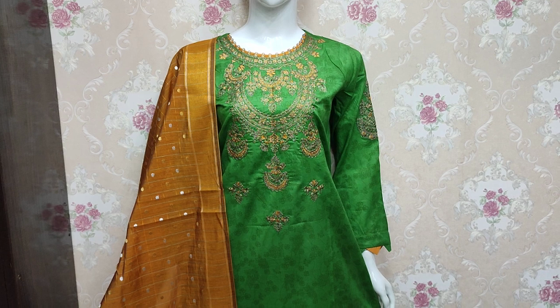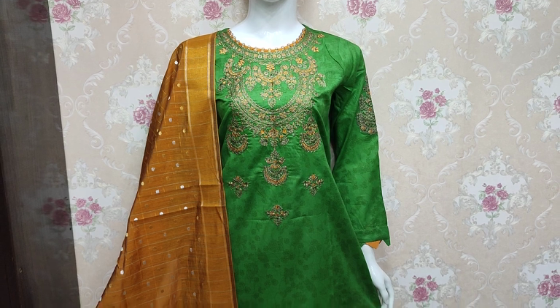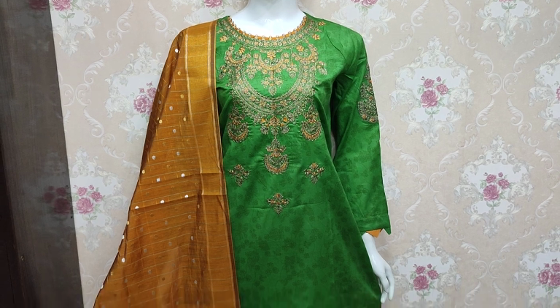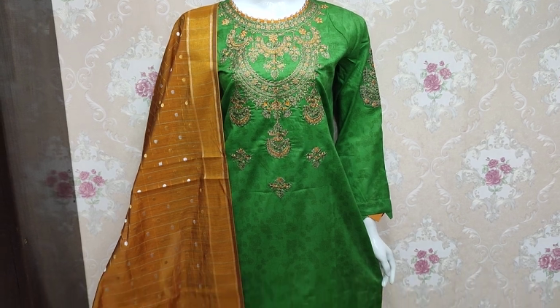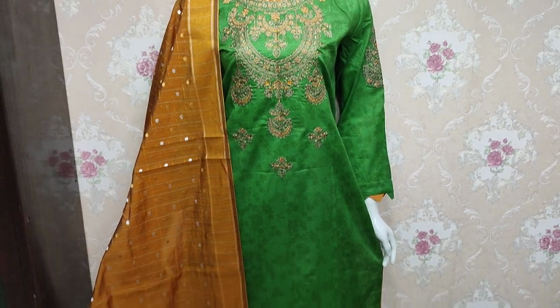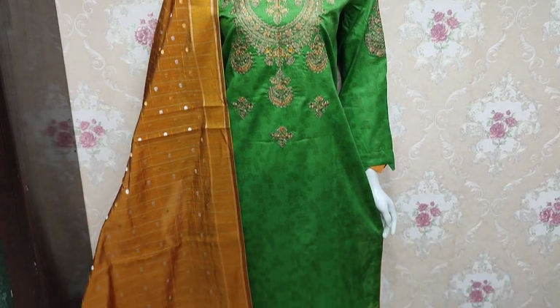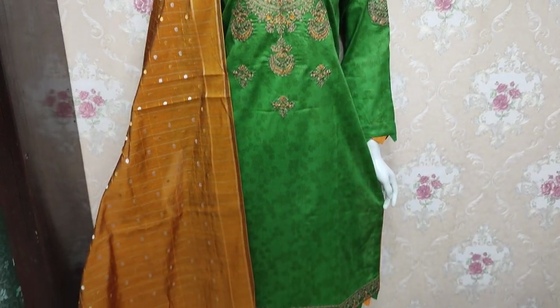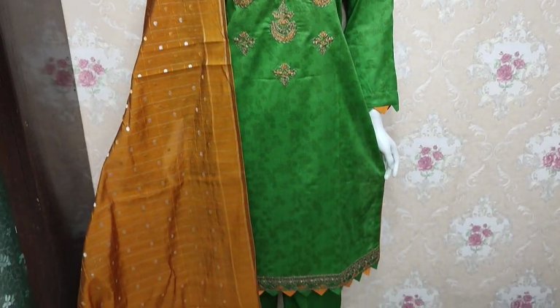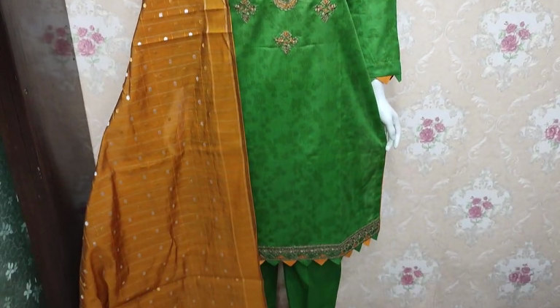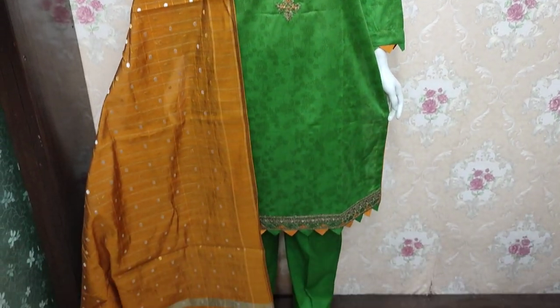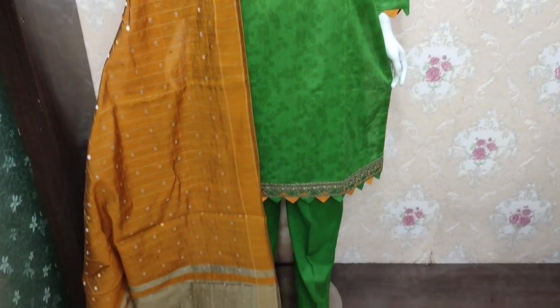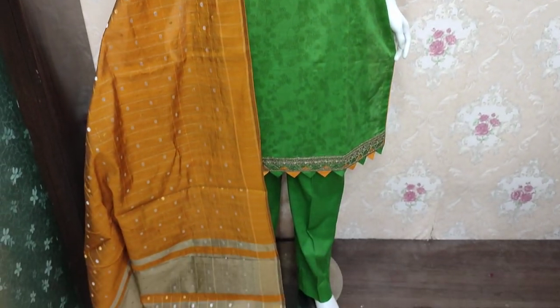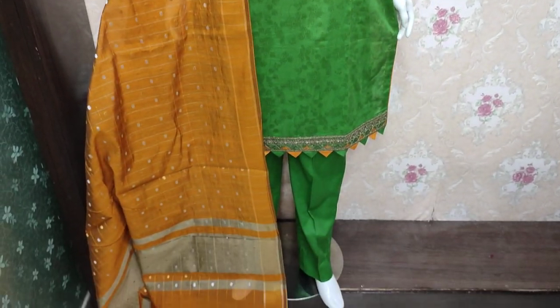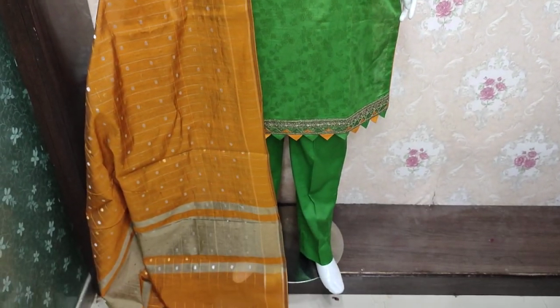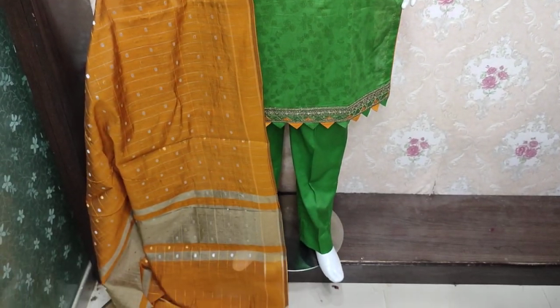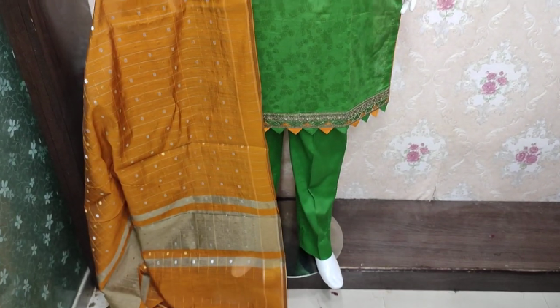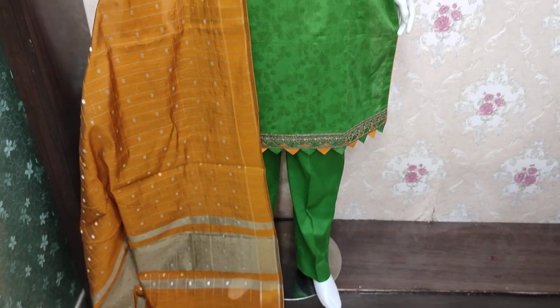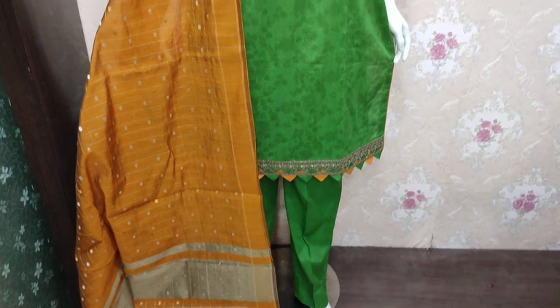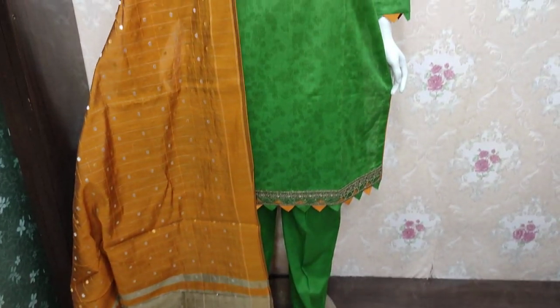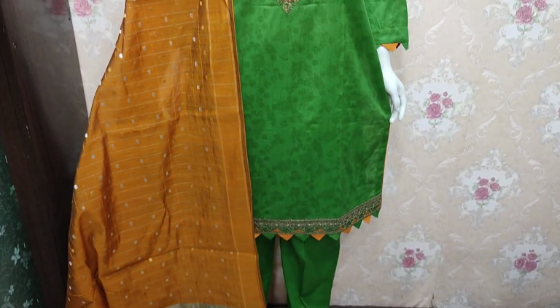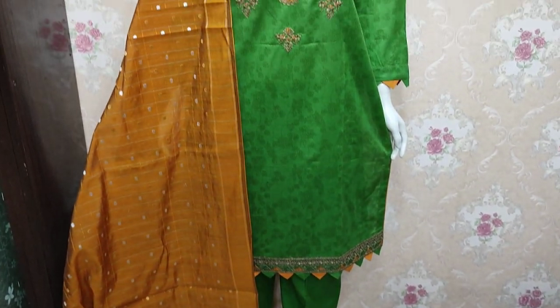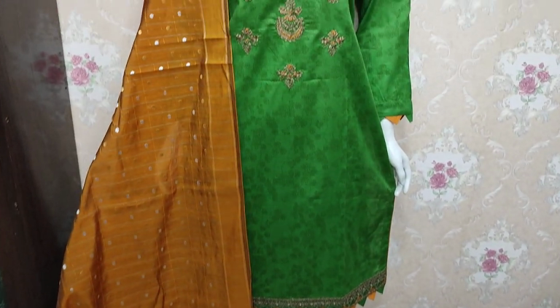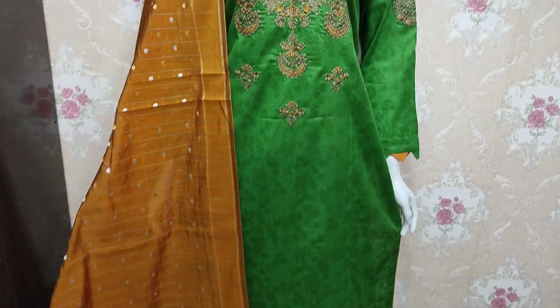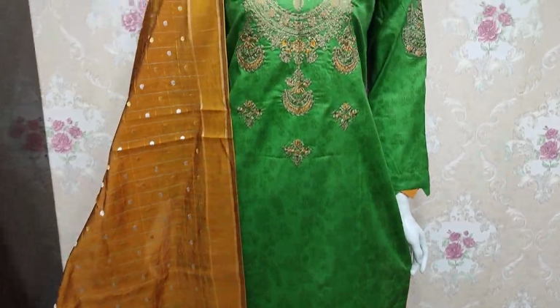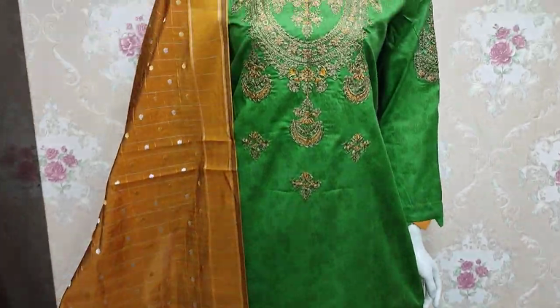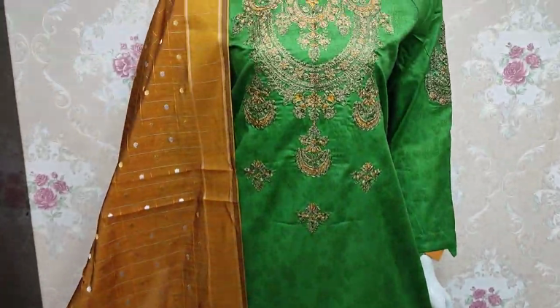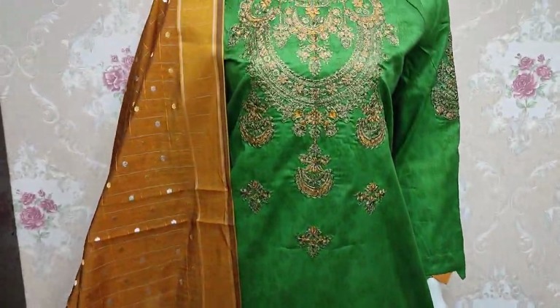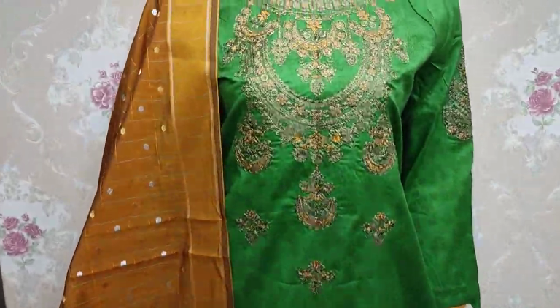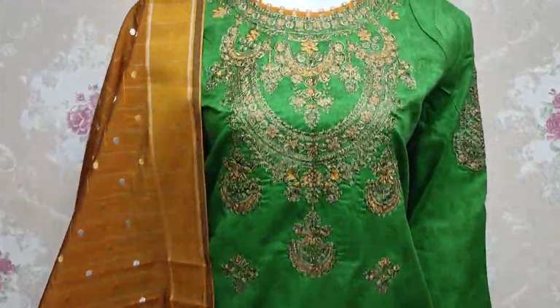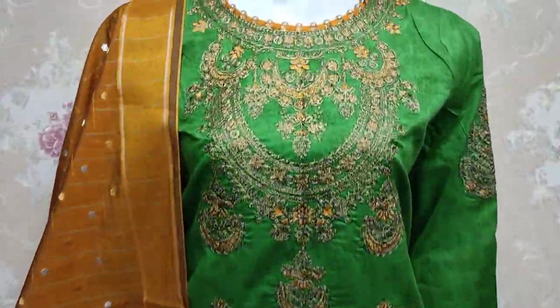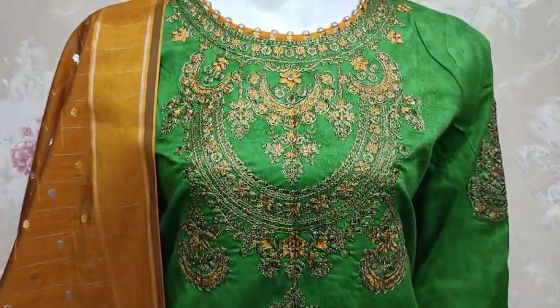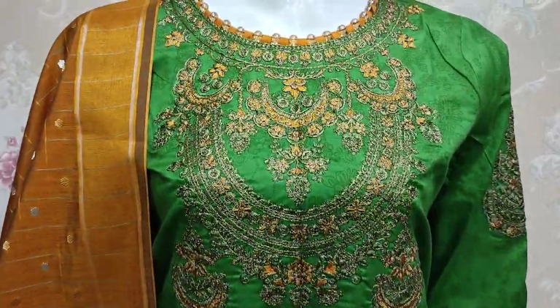Hello everyone, Abdul Qadir here in the Thakafat Collection. There is a new design in Summer Cotton Fabric.